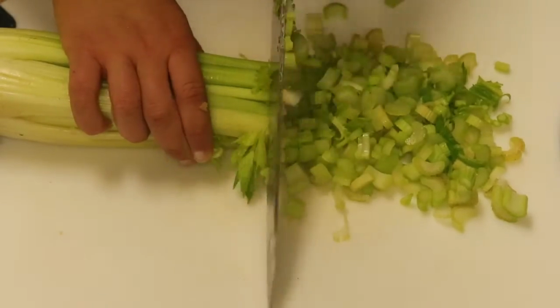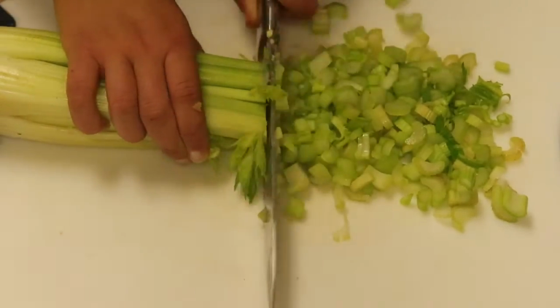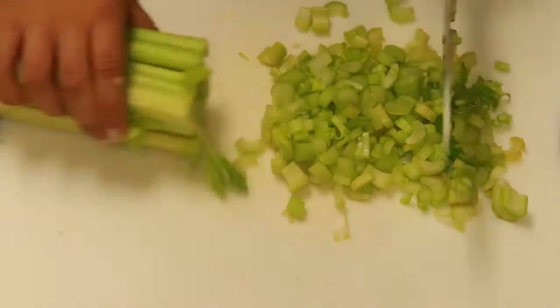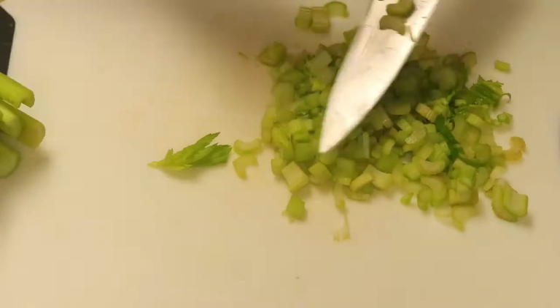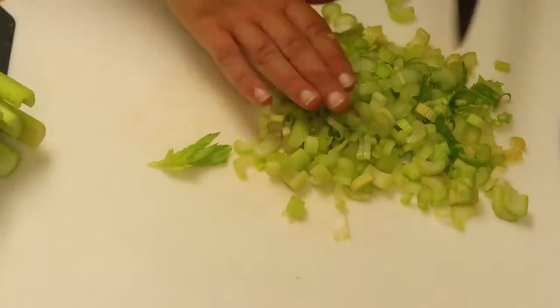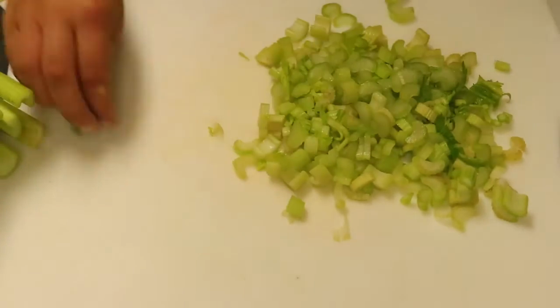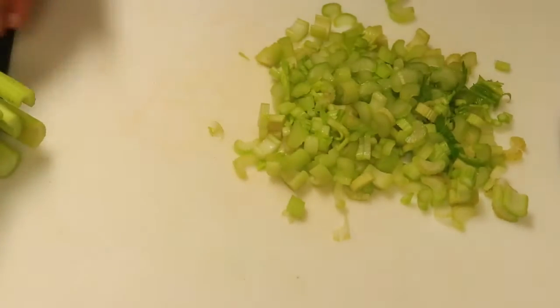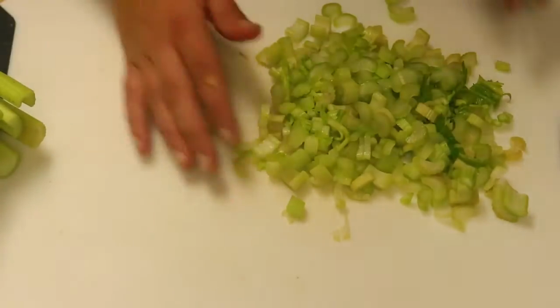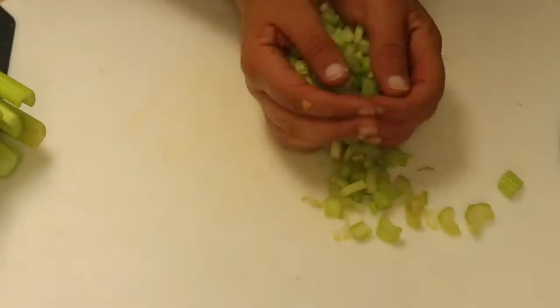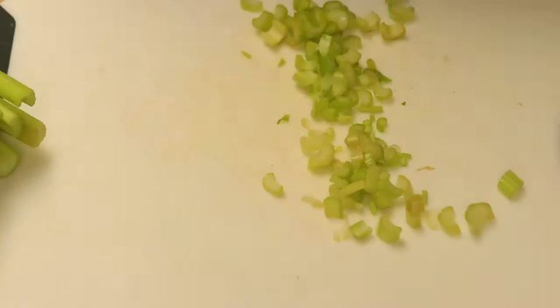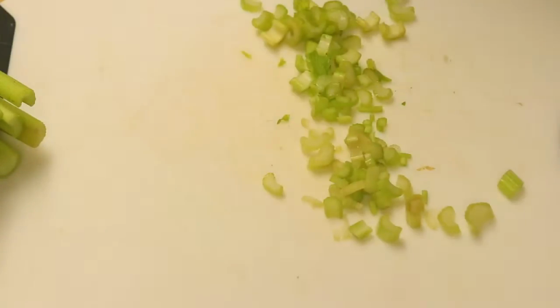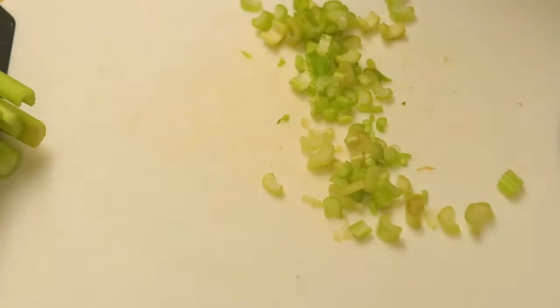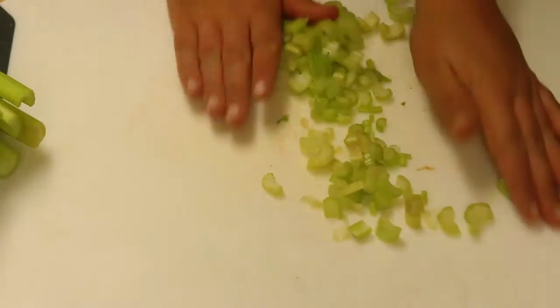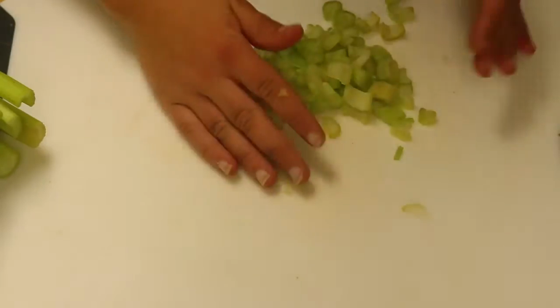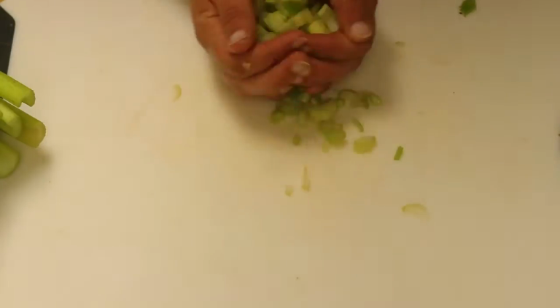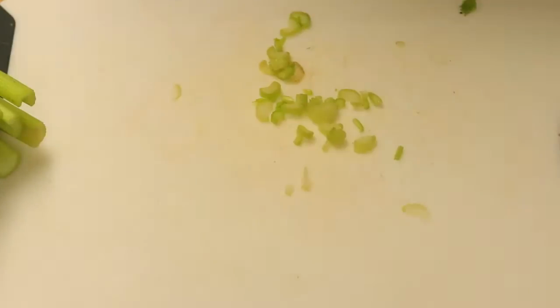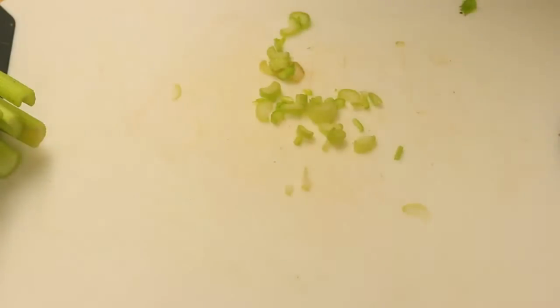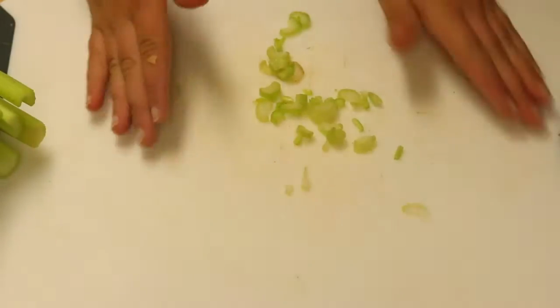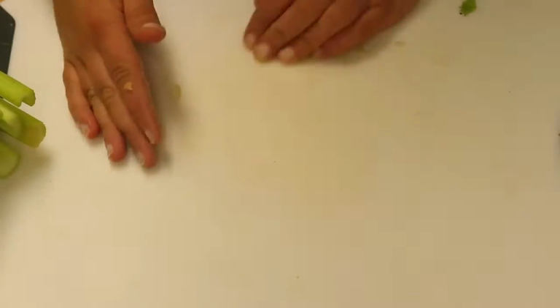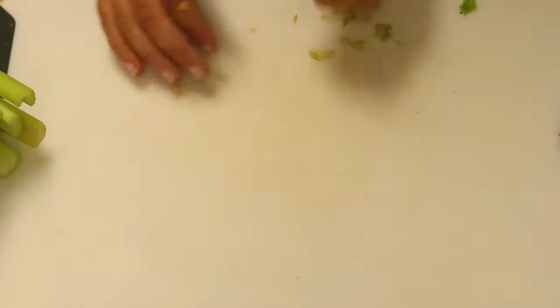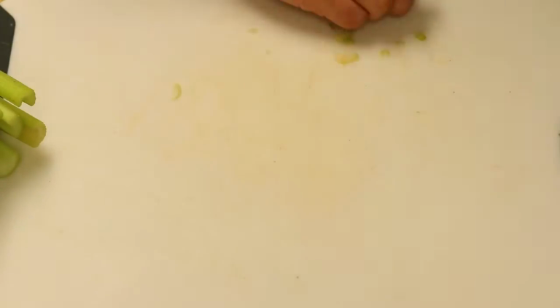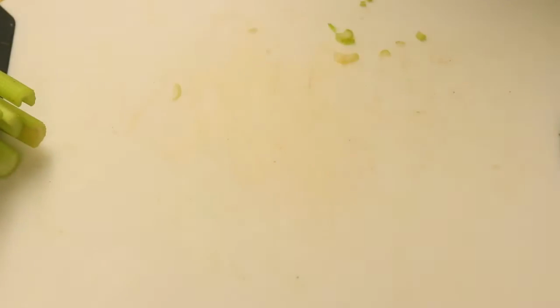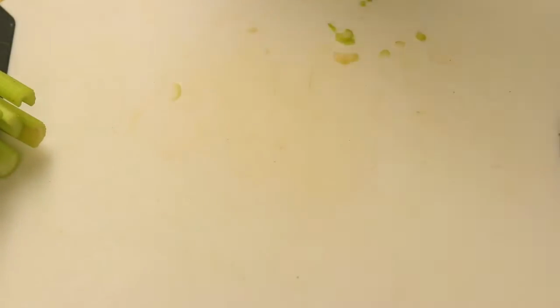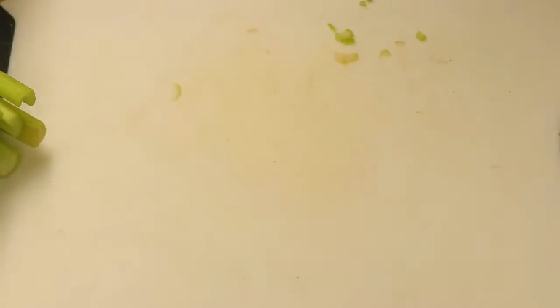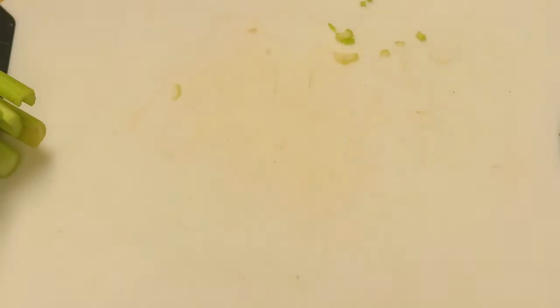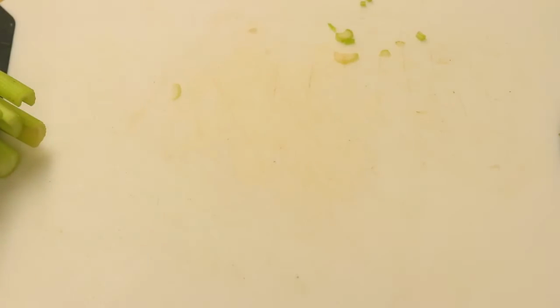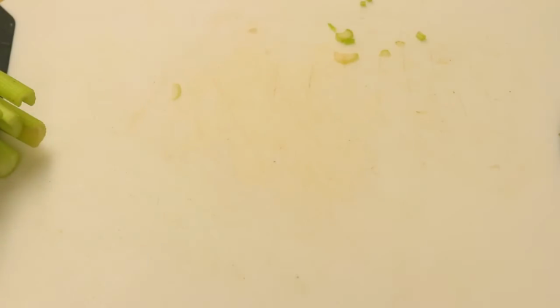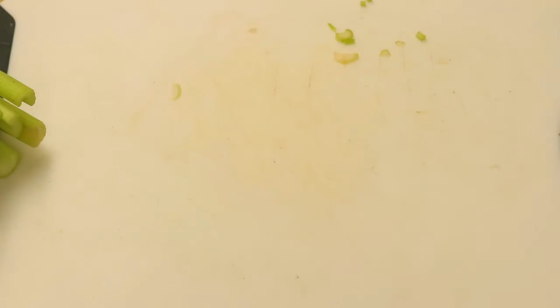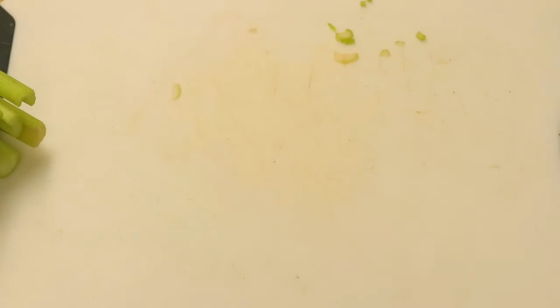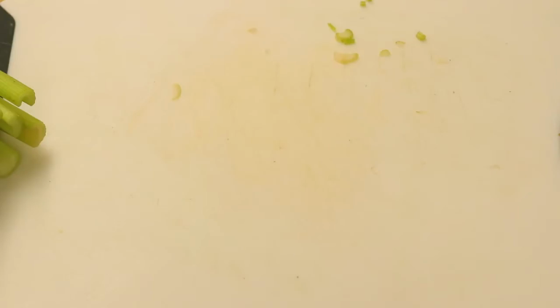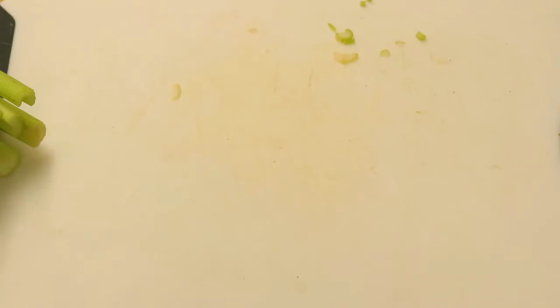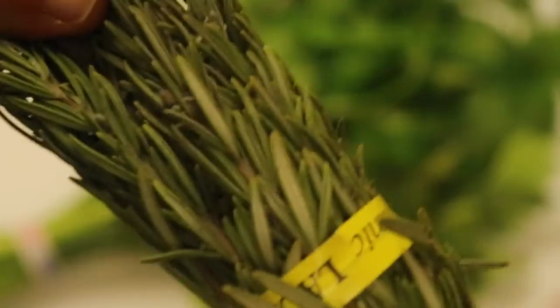We're gonna slice up our celery and once we're done slicing it up, we're gonna add it to the pot as well.